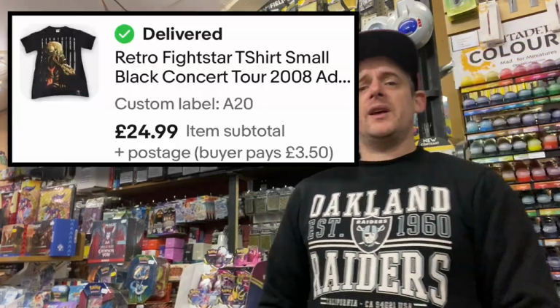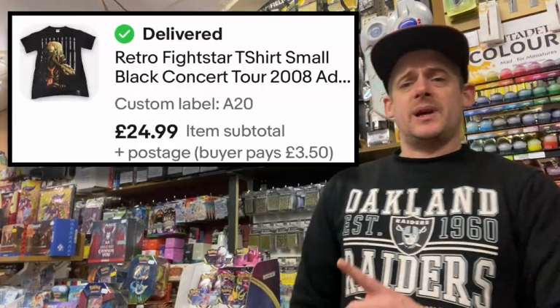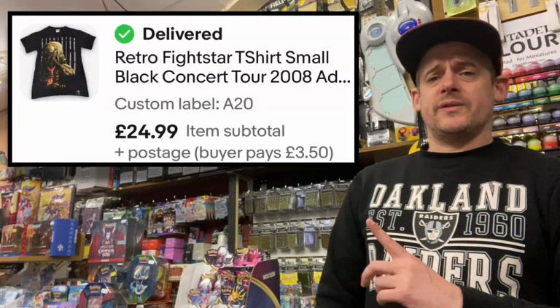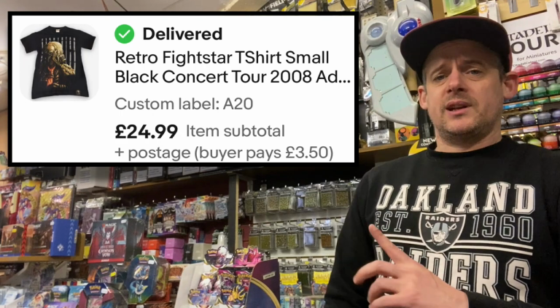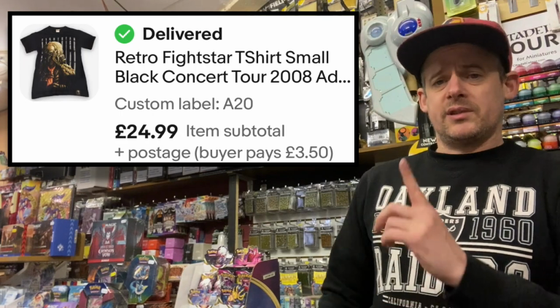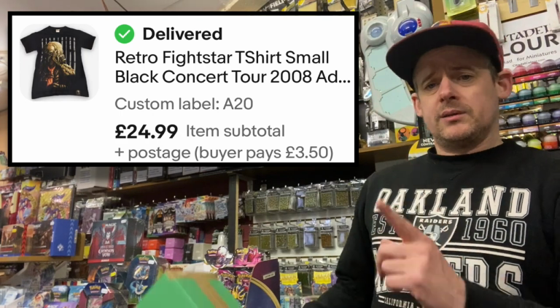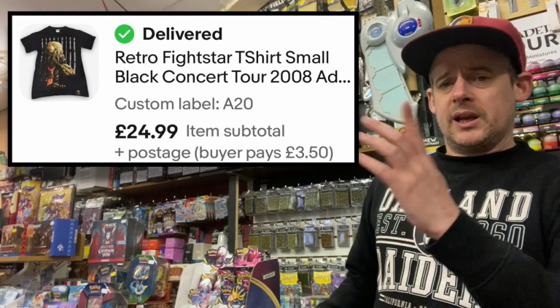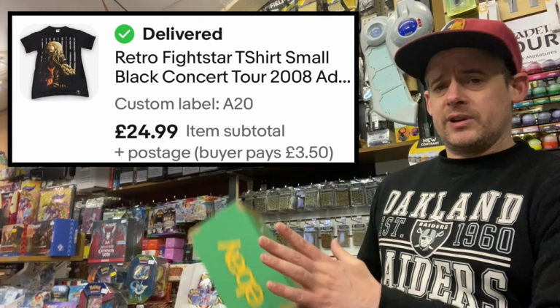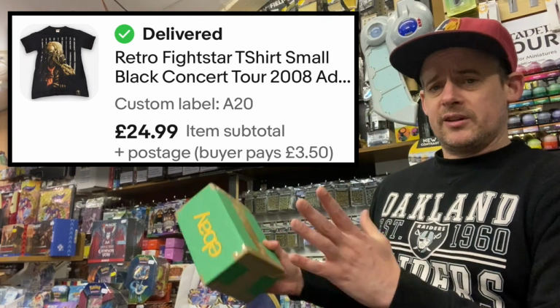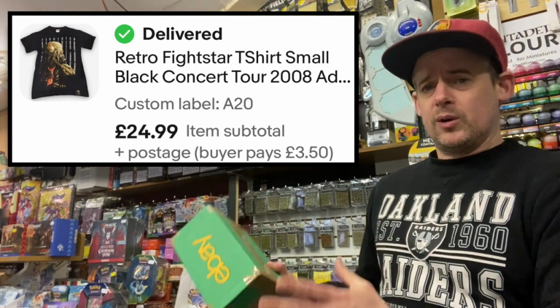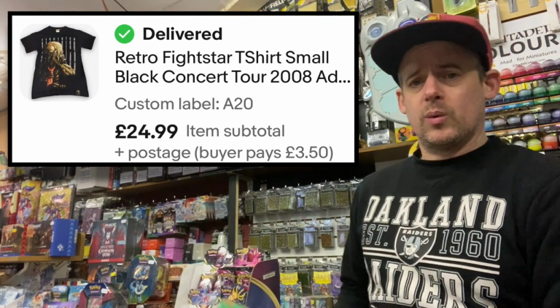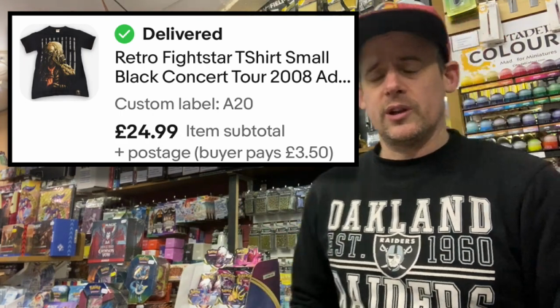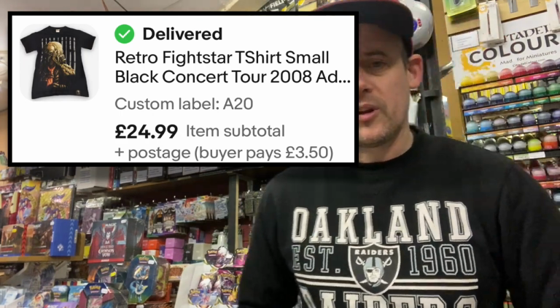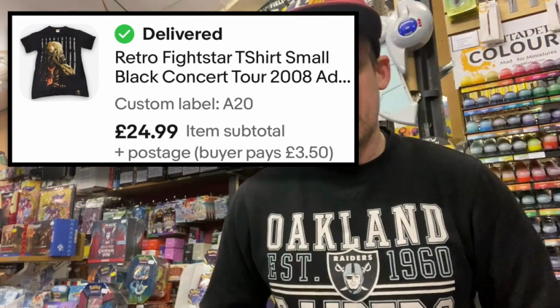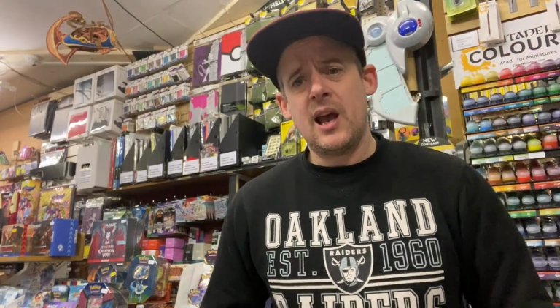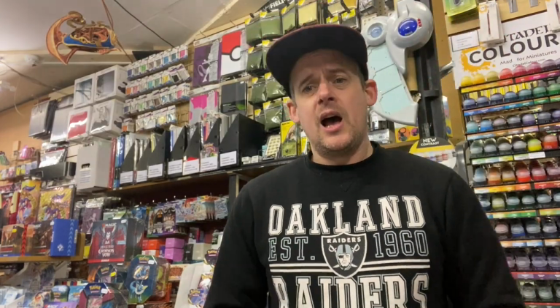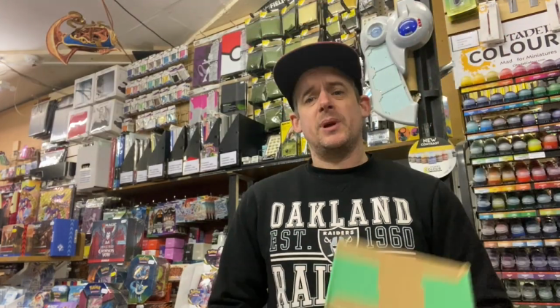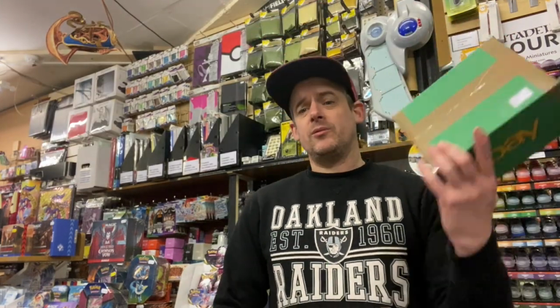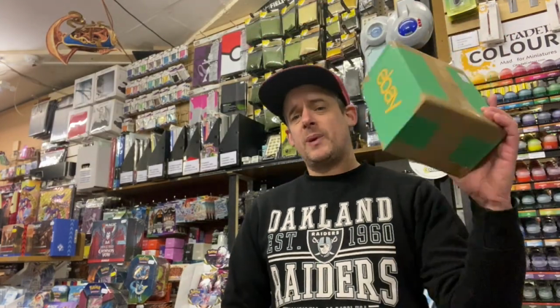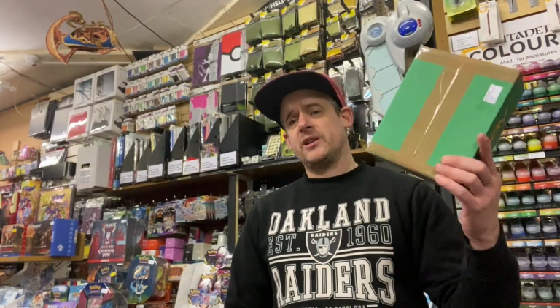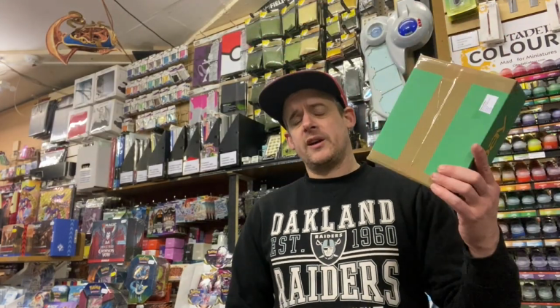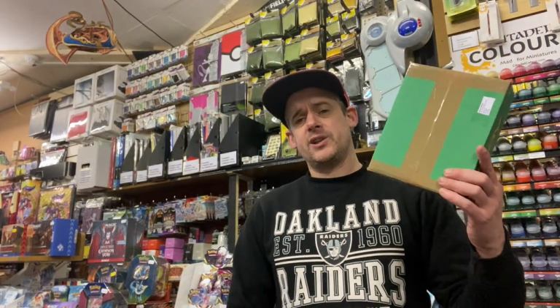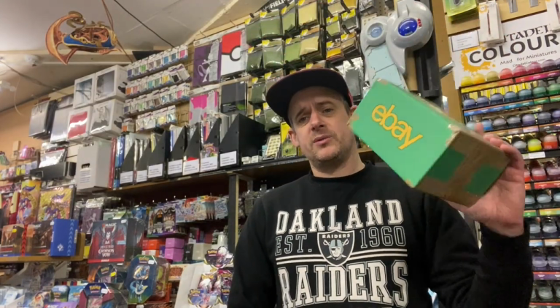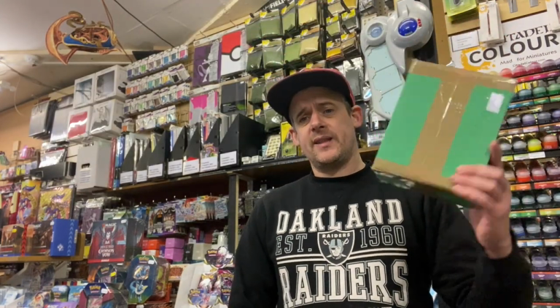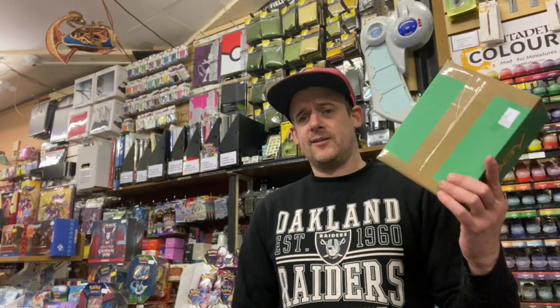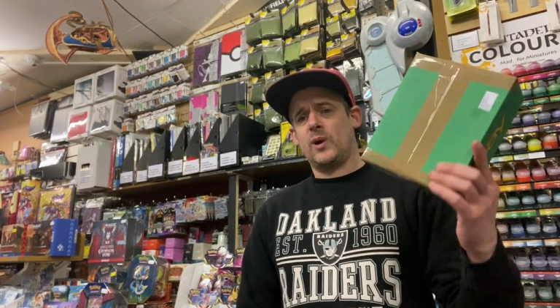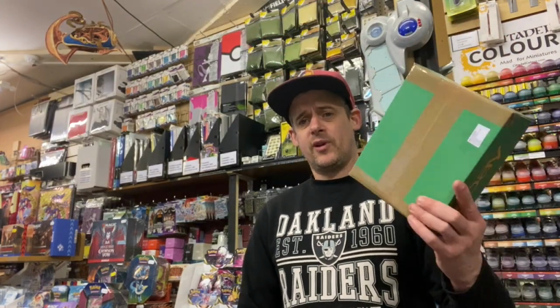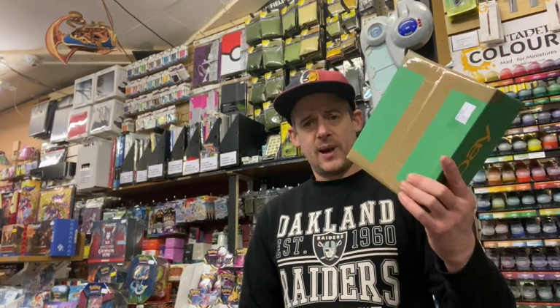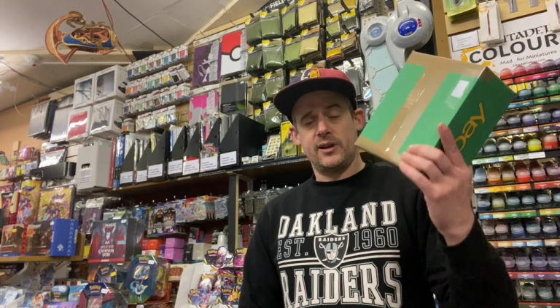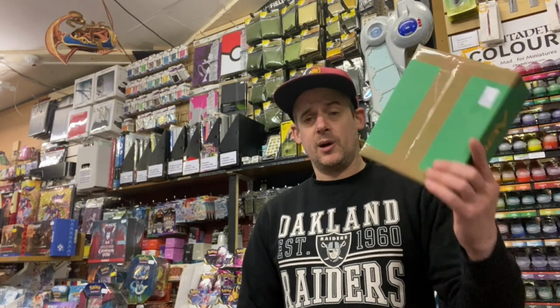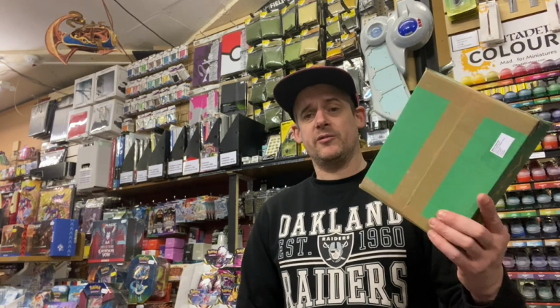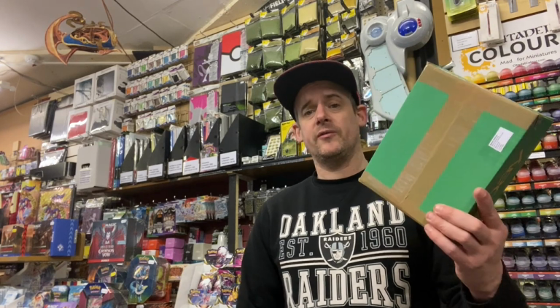There's a picture of it in the listing. £2 in a charity shop, turned into £25 in a couple of months.